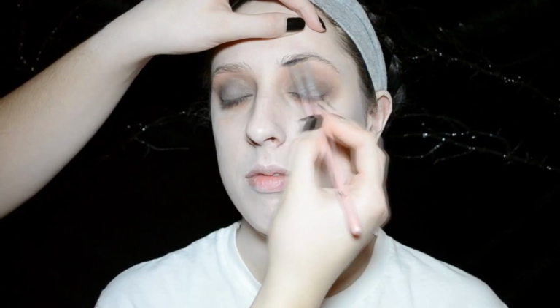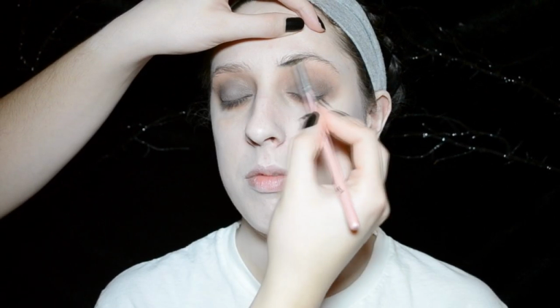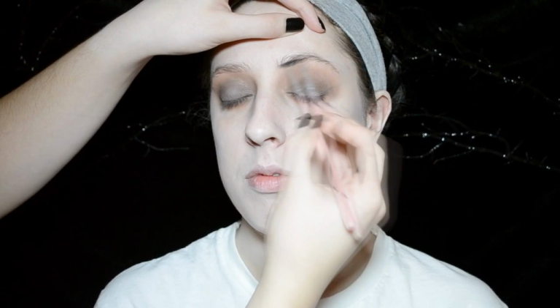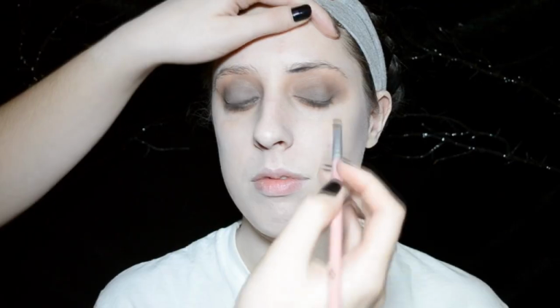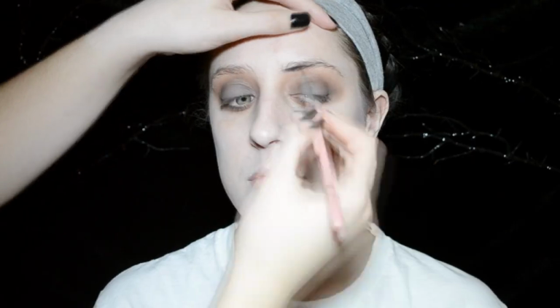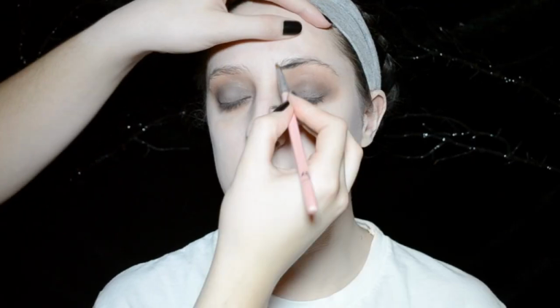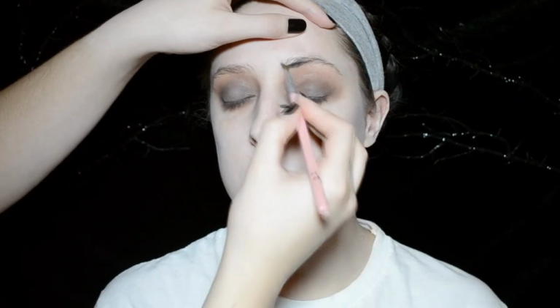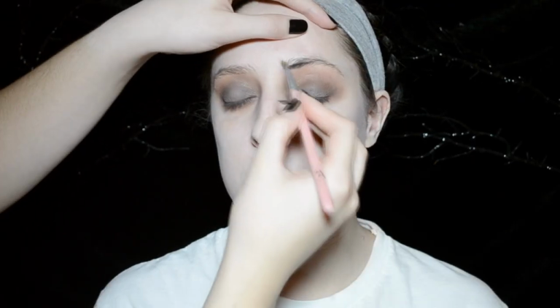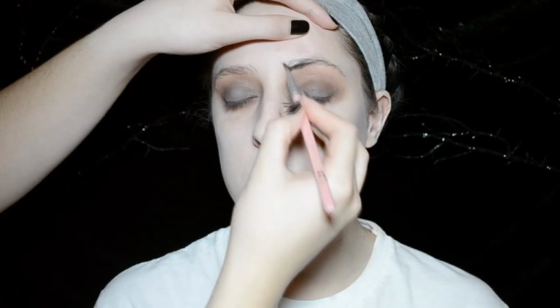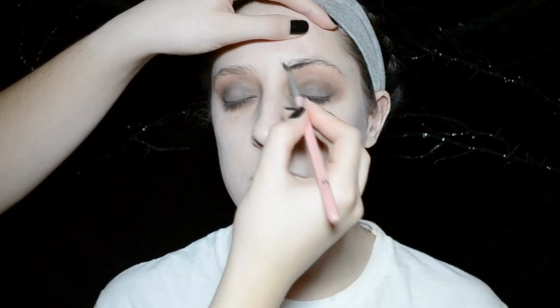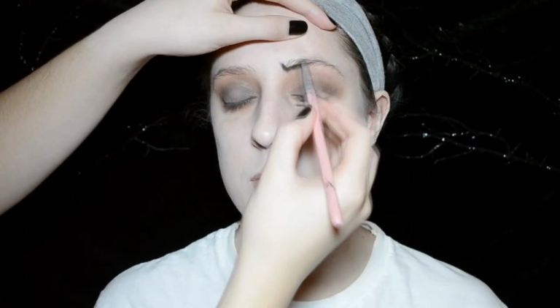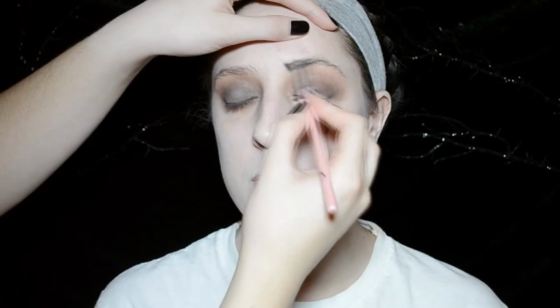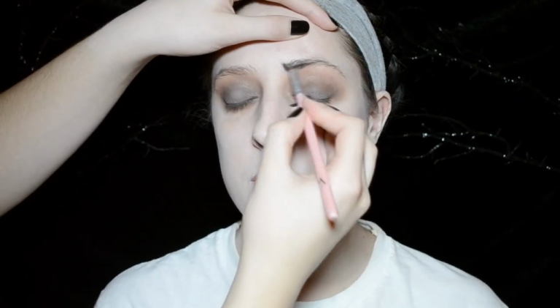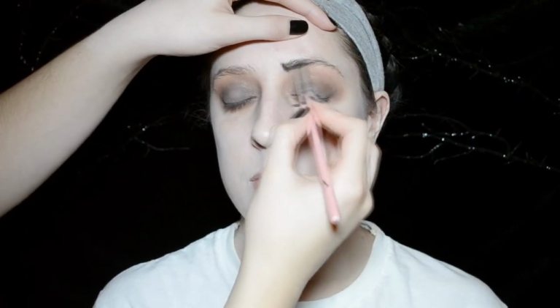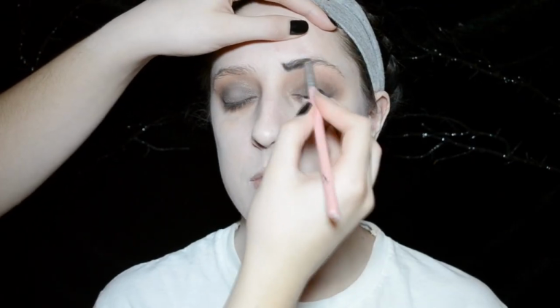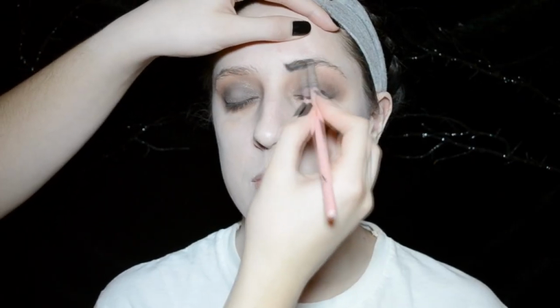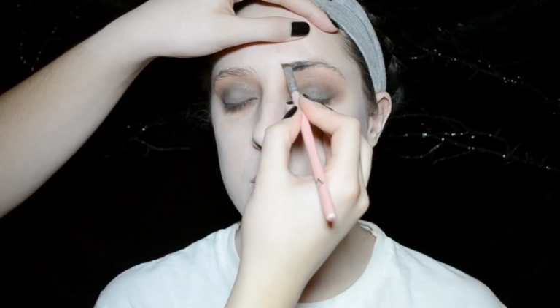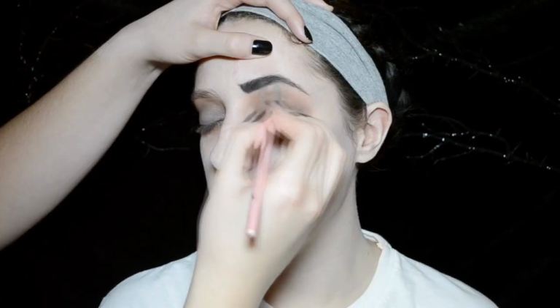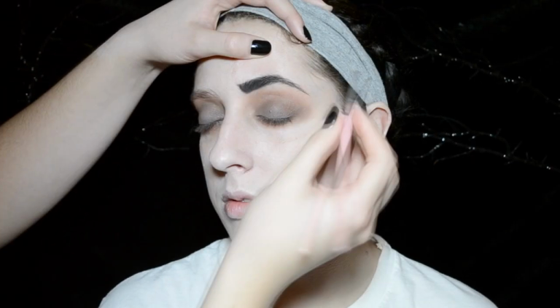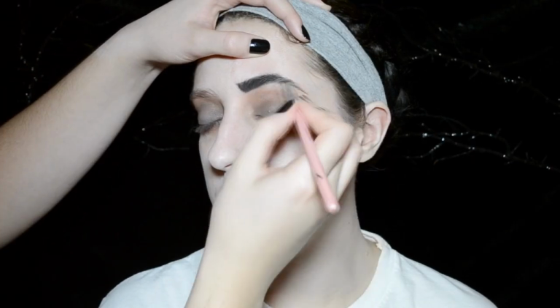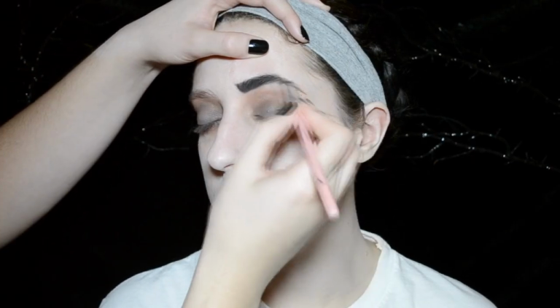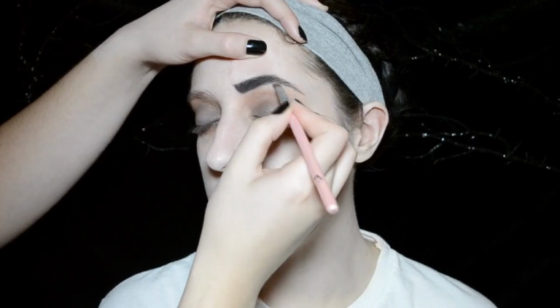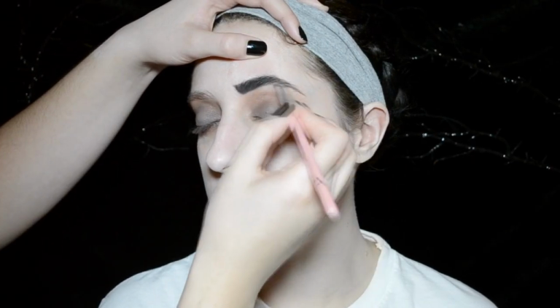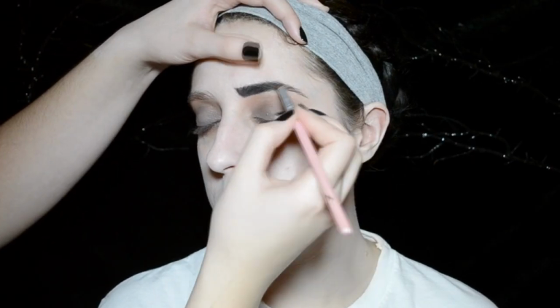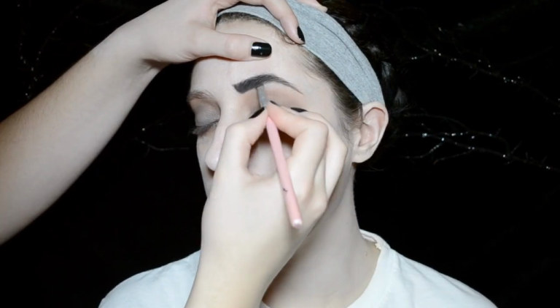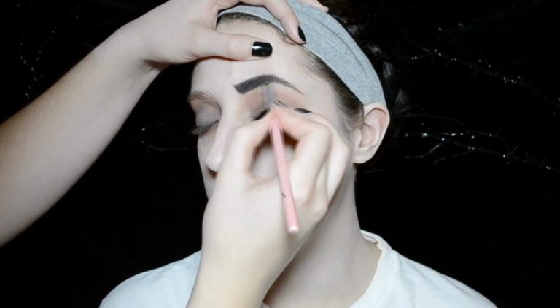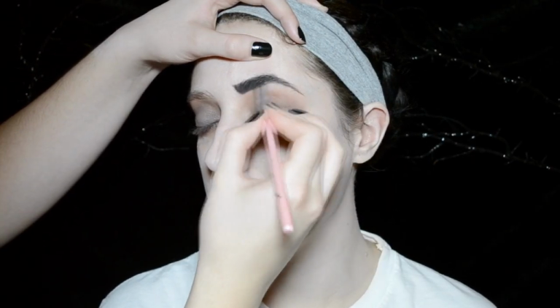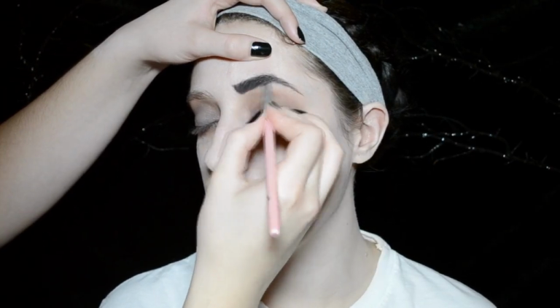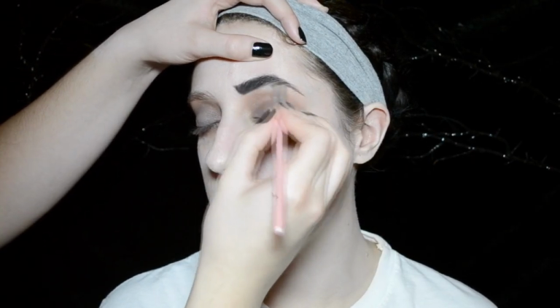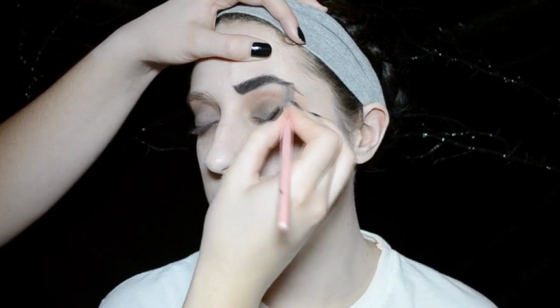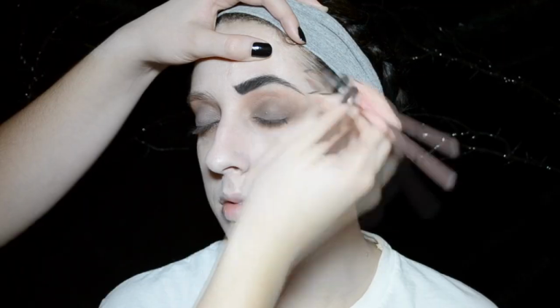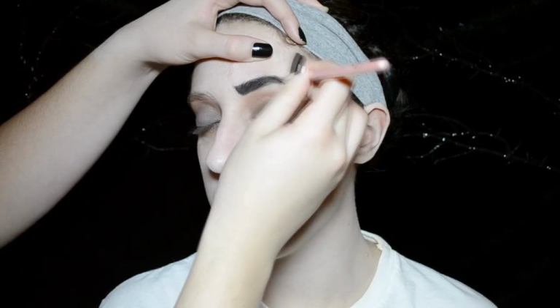Now taking a black eyeshadow on an angle brush, I'm going to fill in the eyebrows, making sure that you add a little flick in the front.